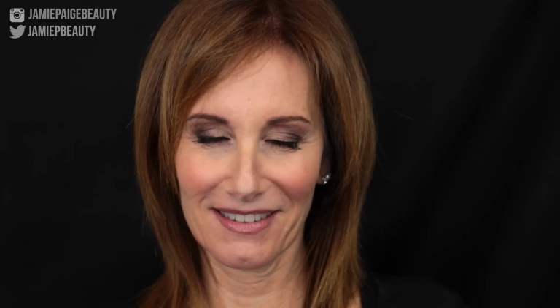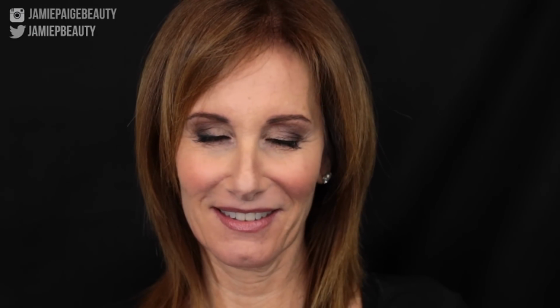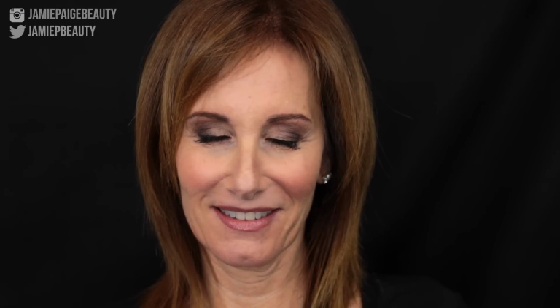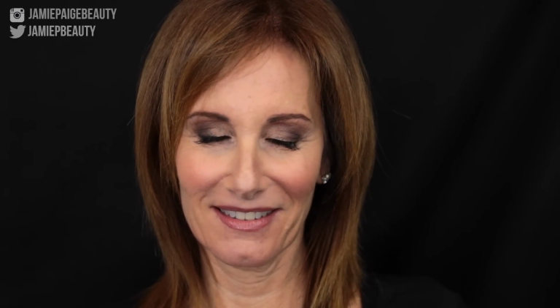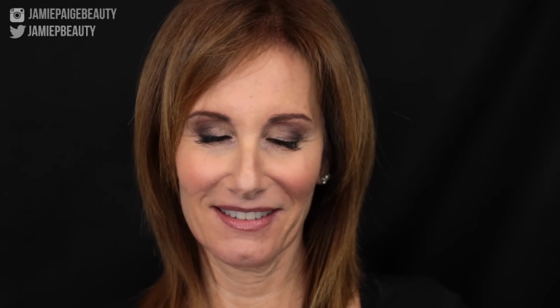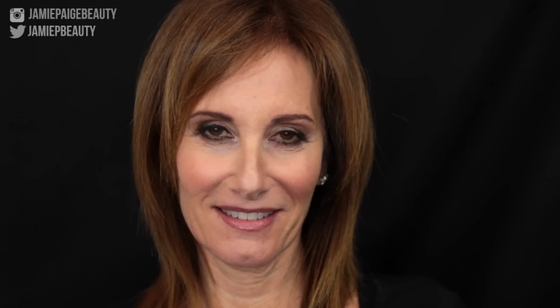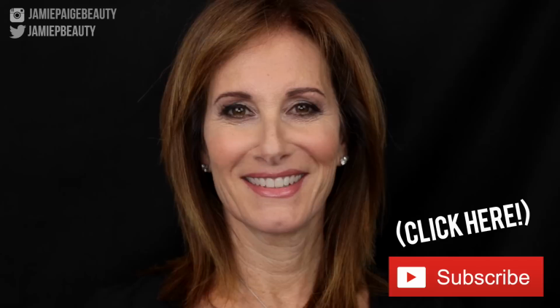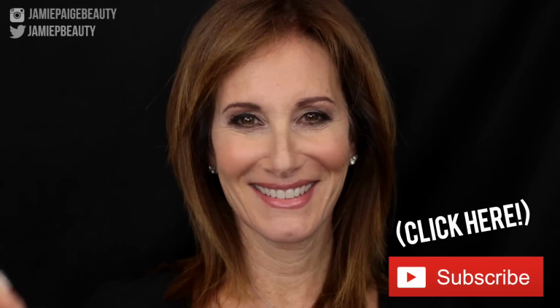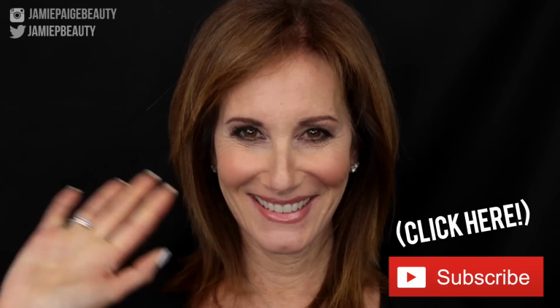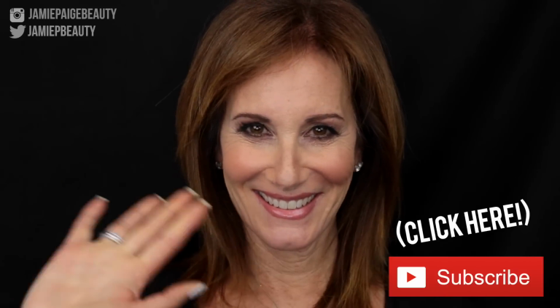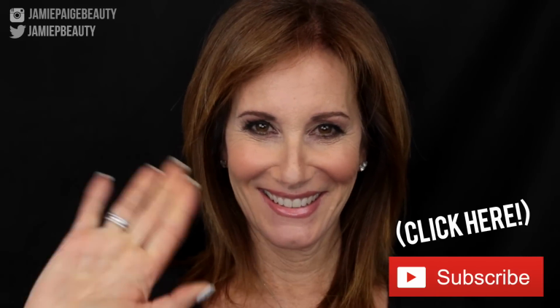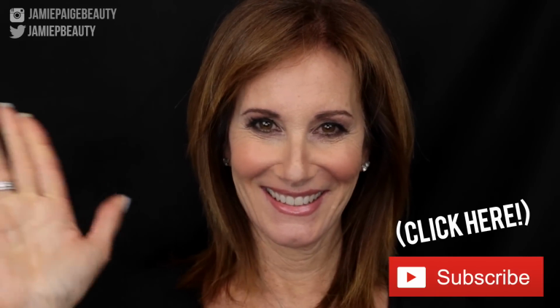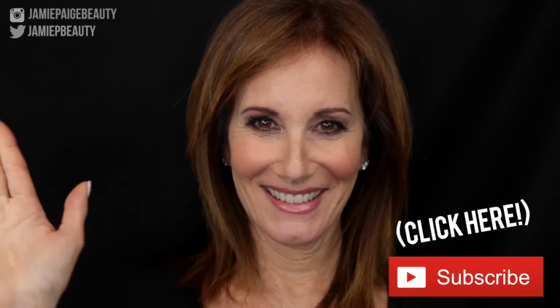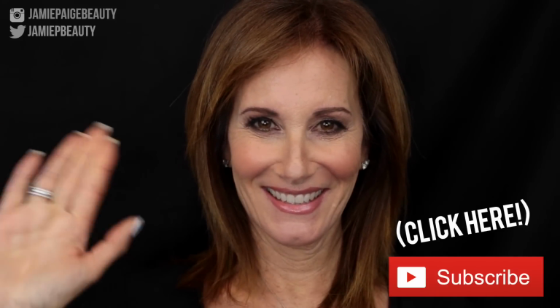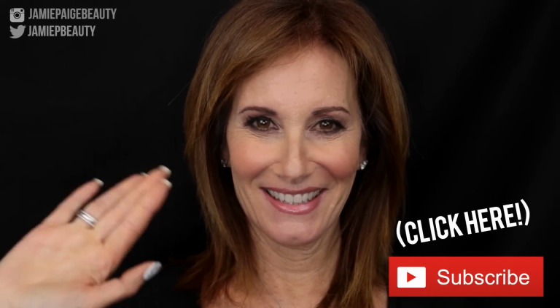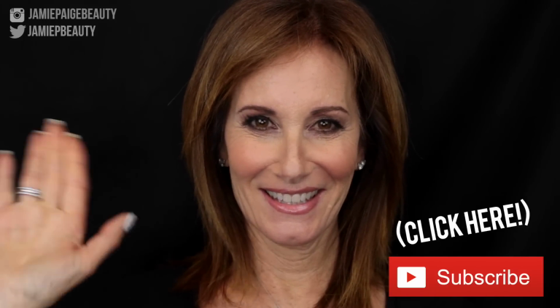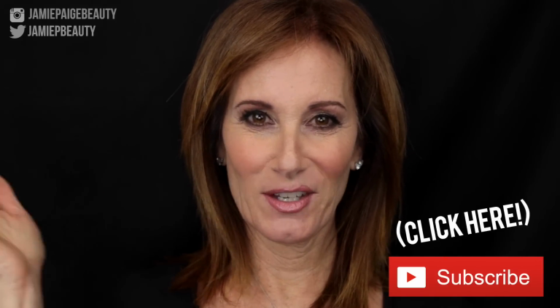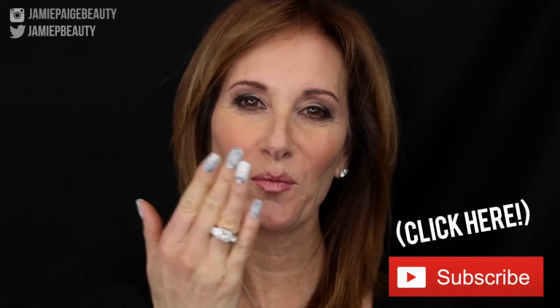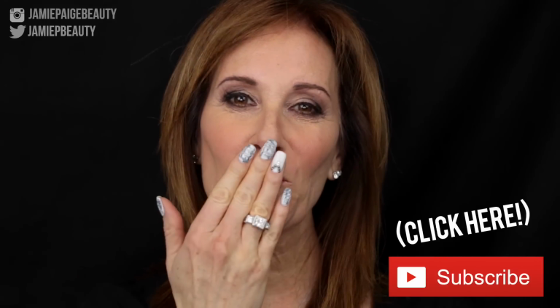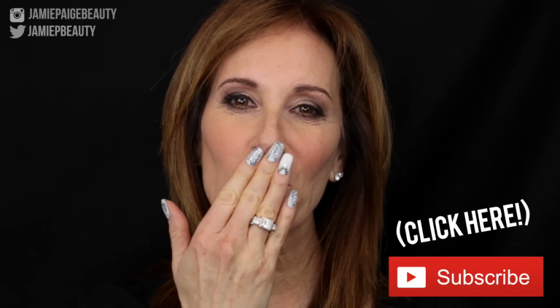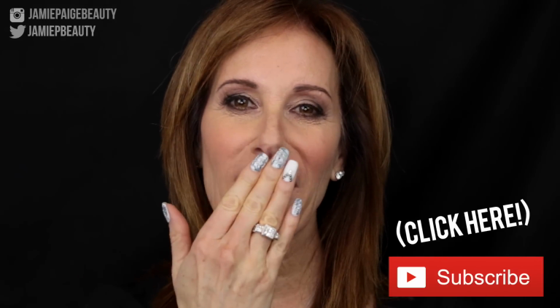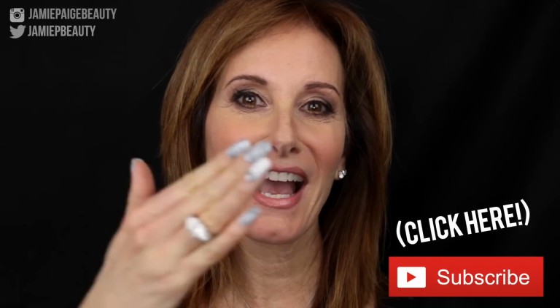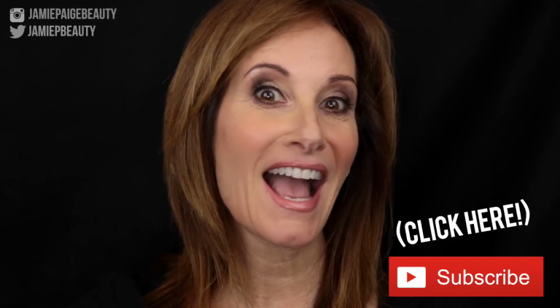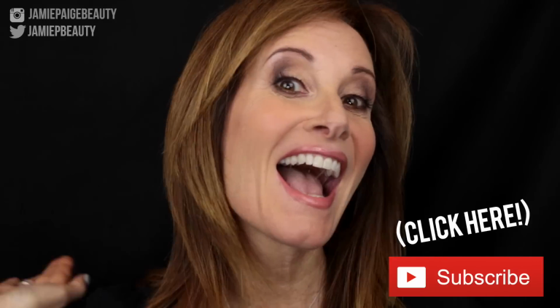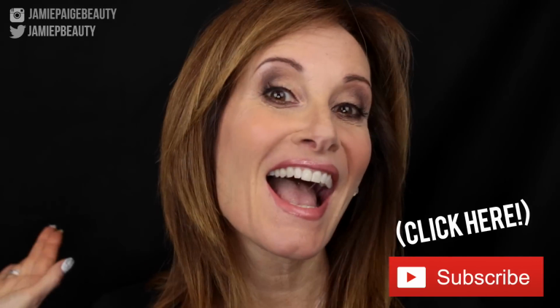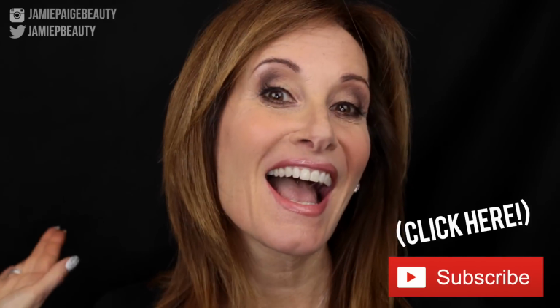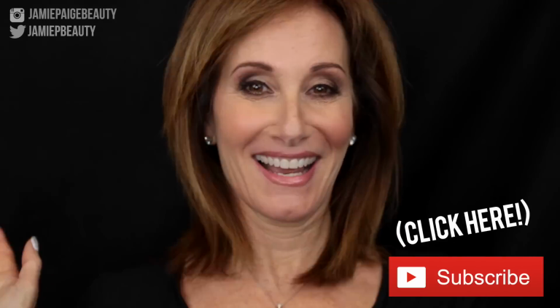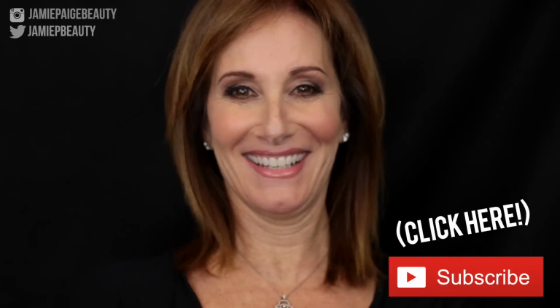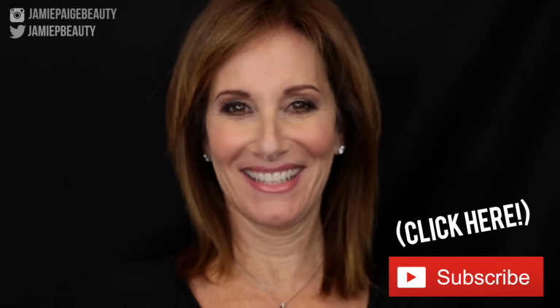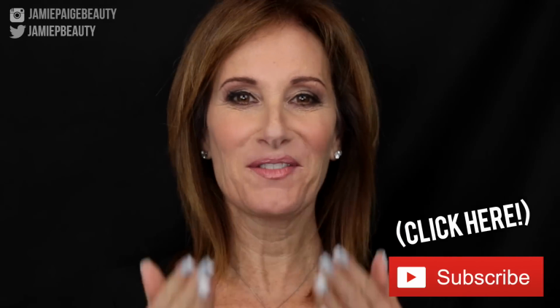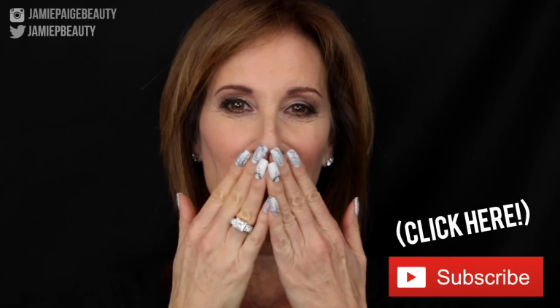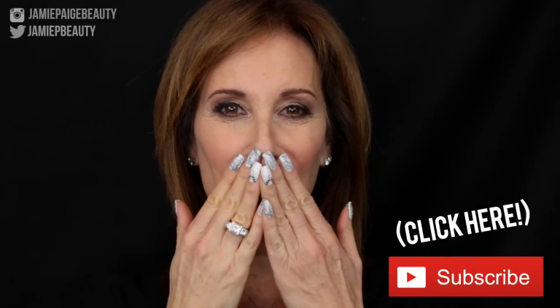I really hope you guys got some good tips from this. Don't forget to click that subscribe button and the like button. I'll see you guys next time!